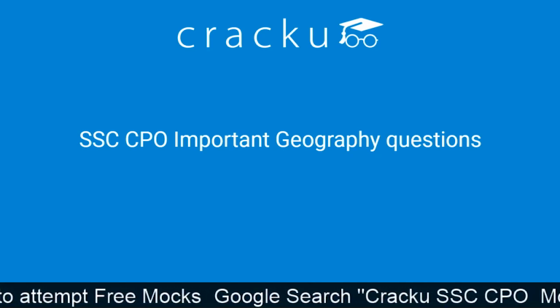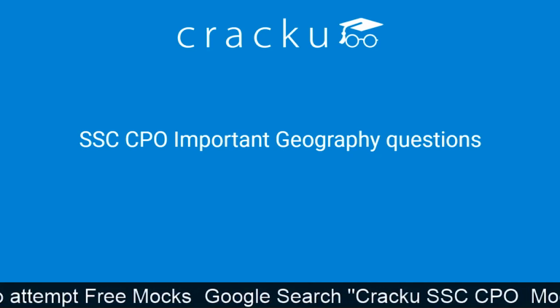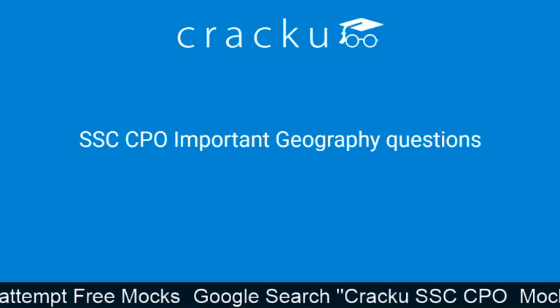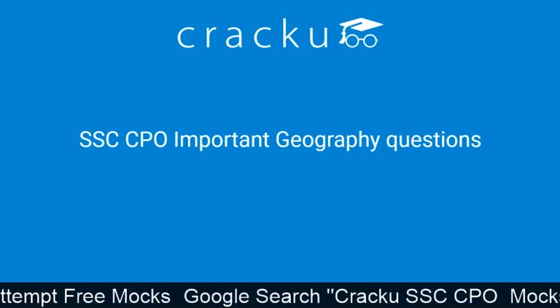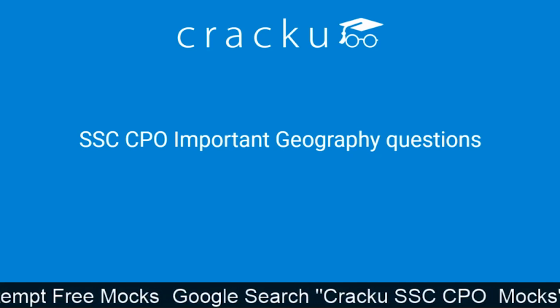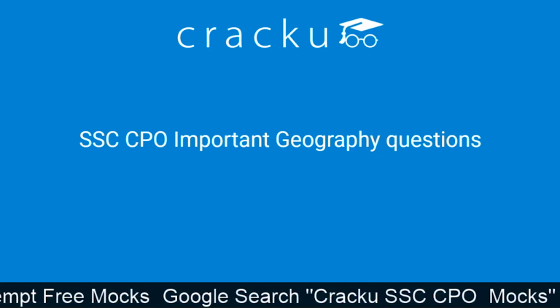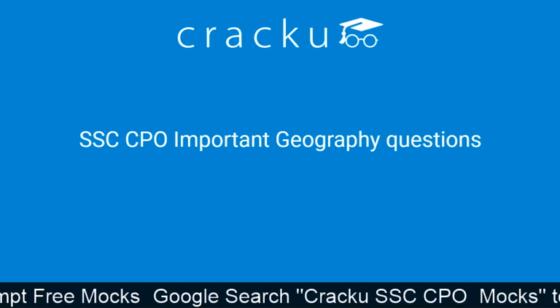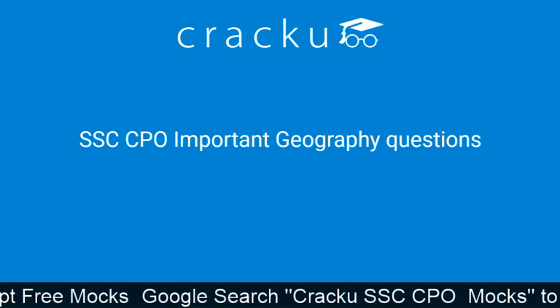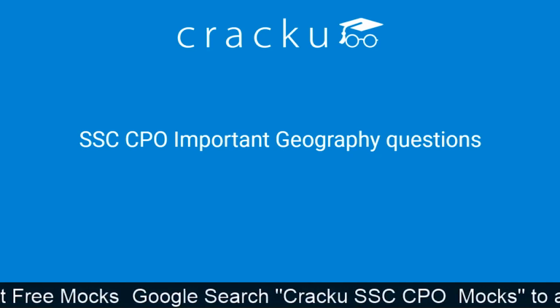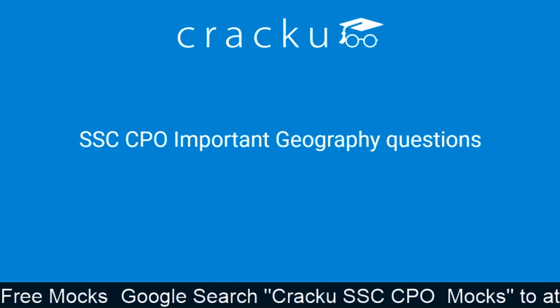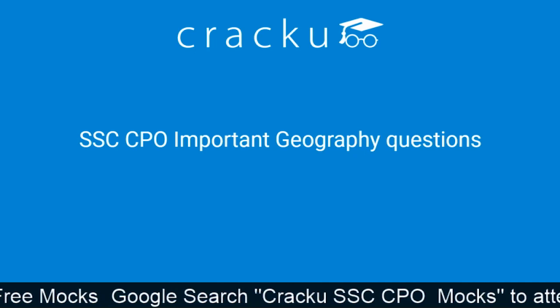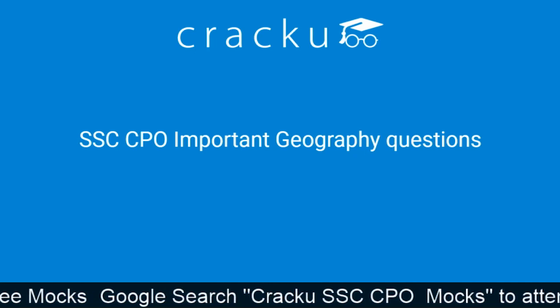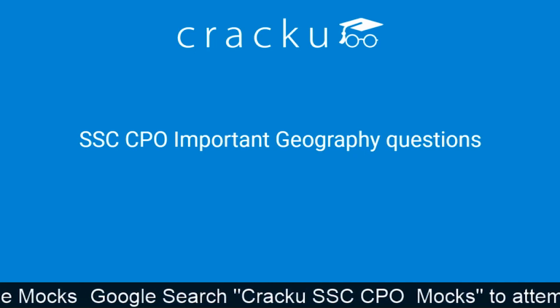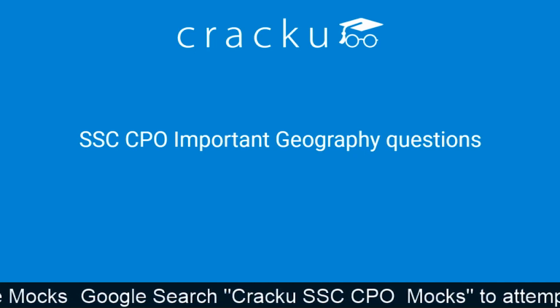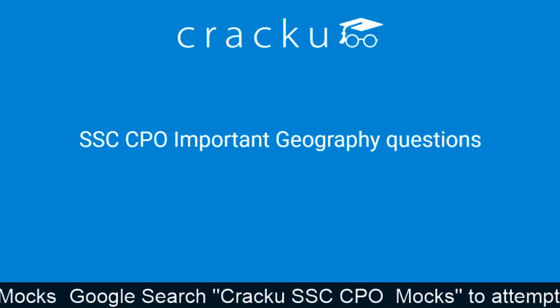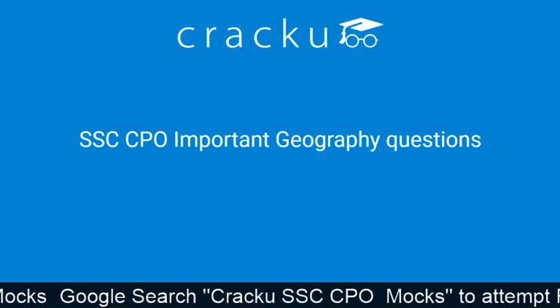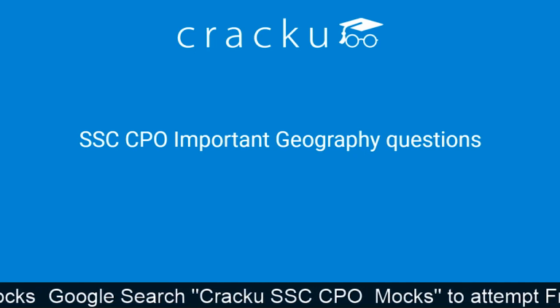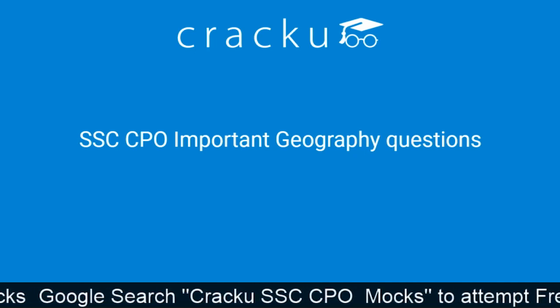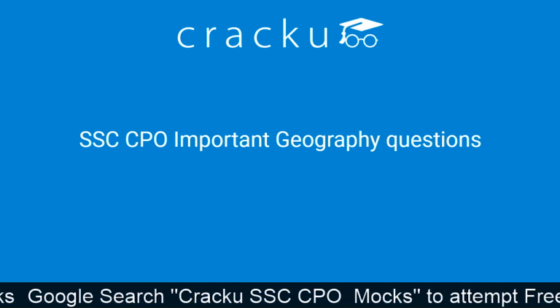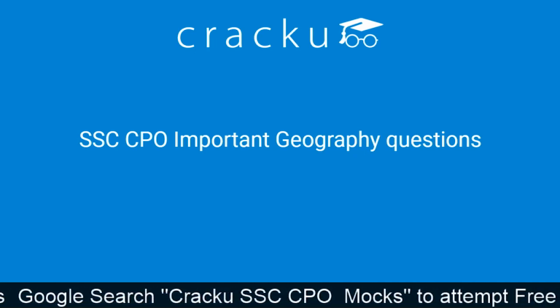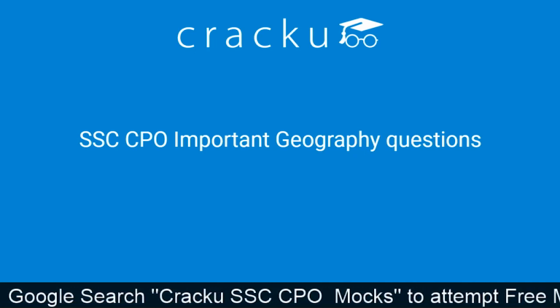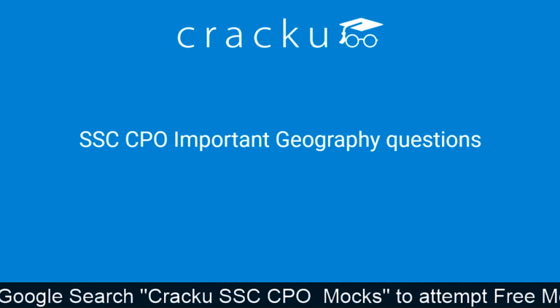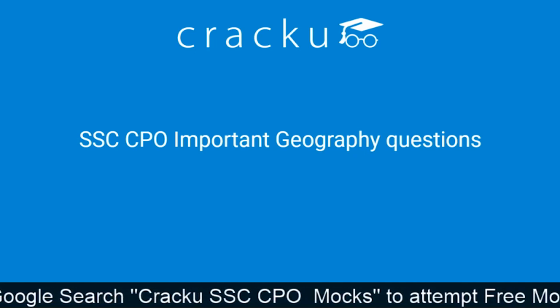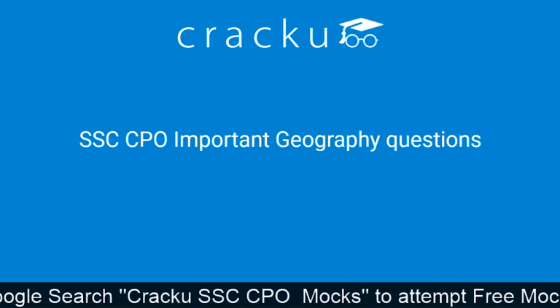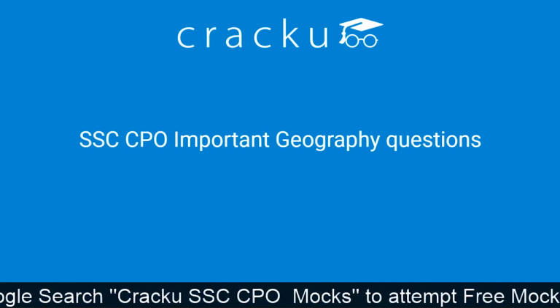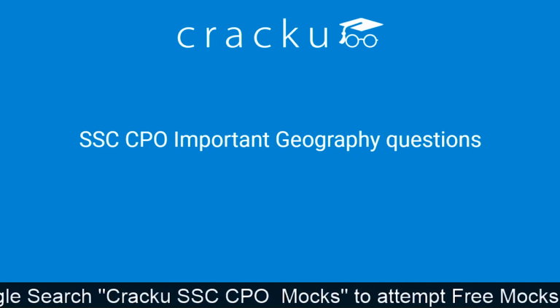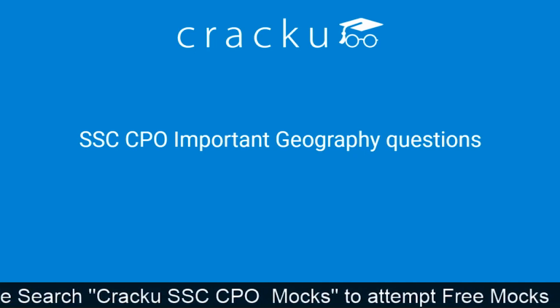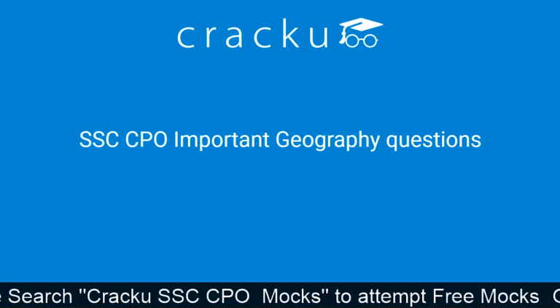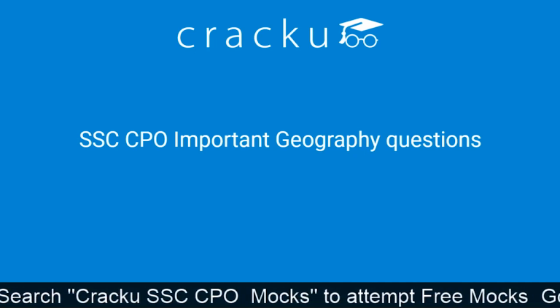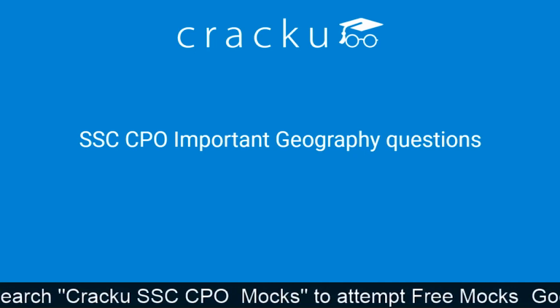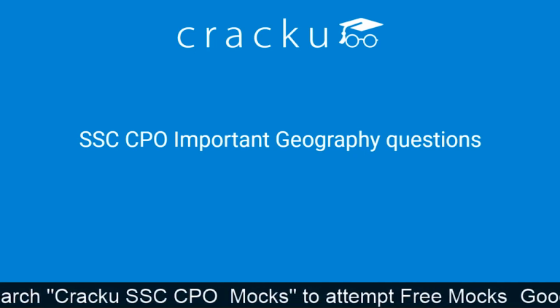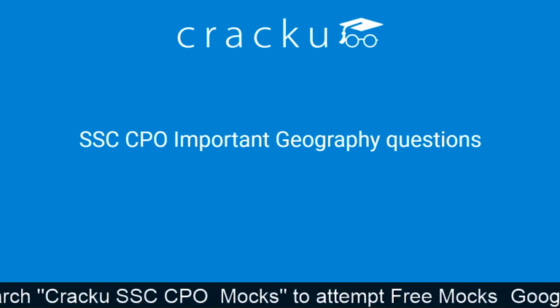To get these important updates, please don't forget to subscribe and press the bell icon to get daily updates.